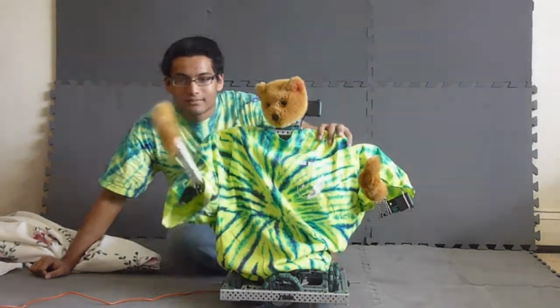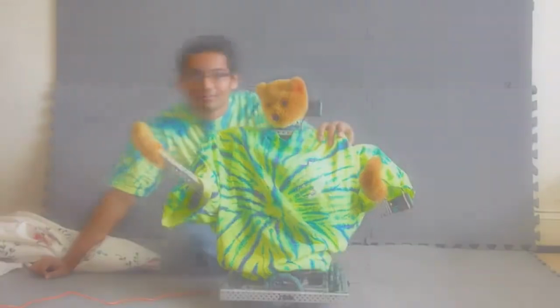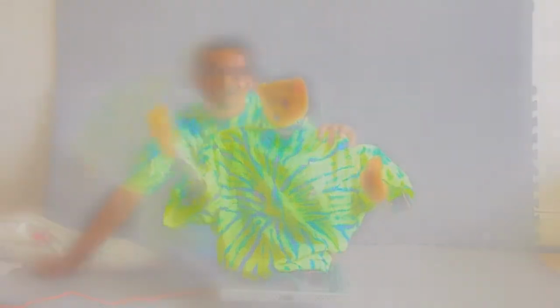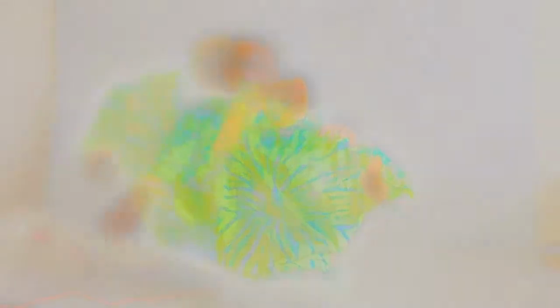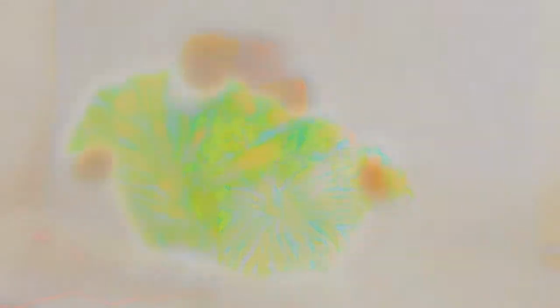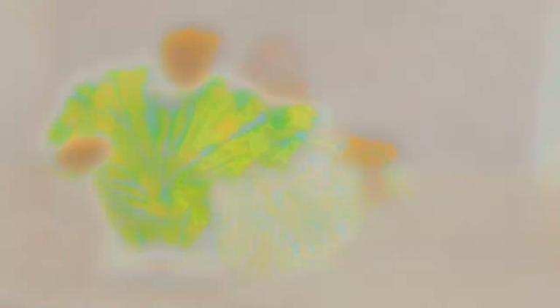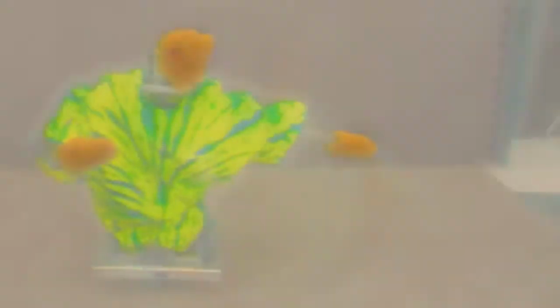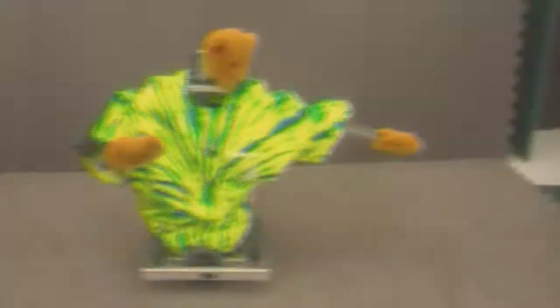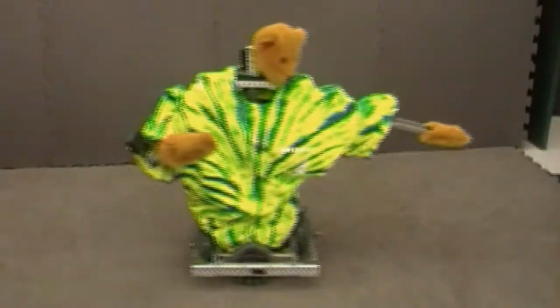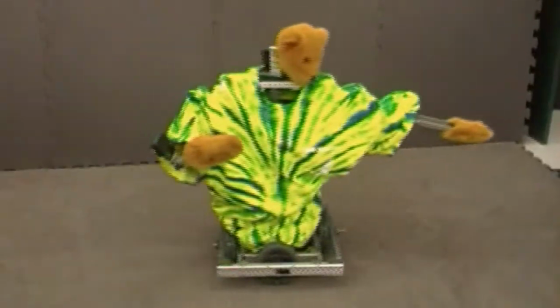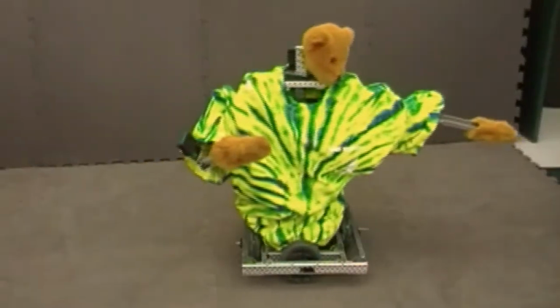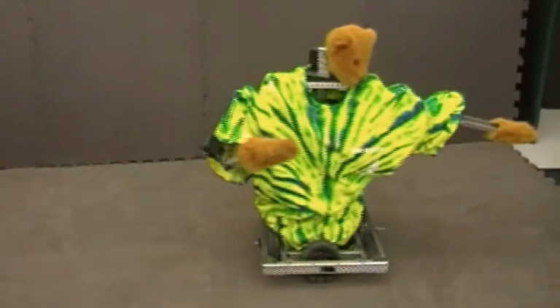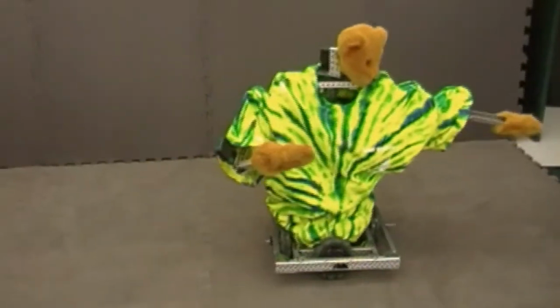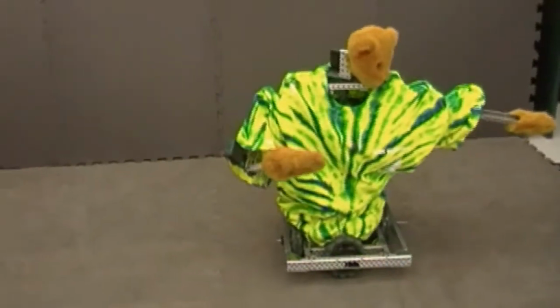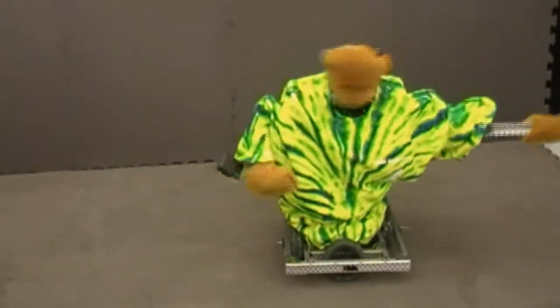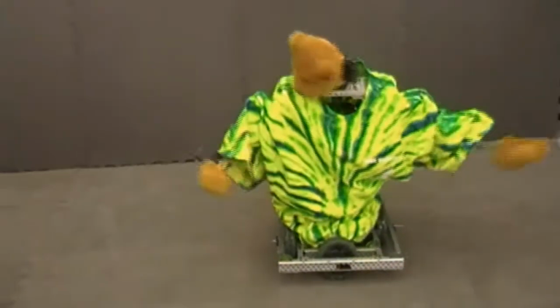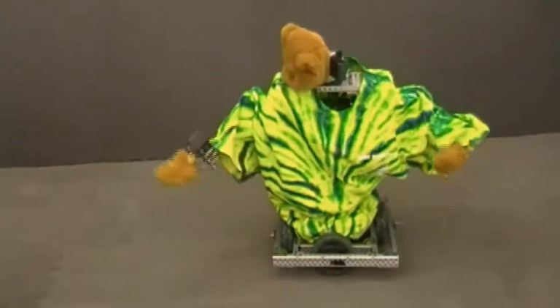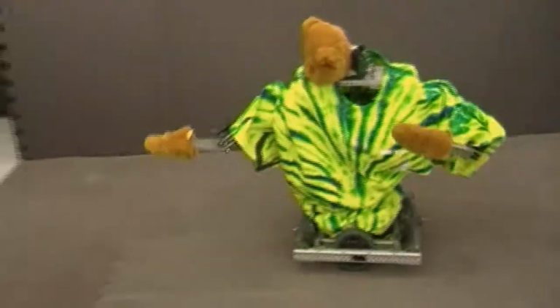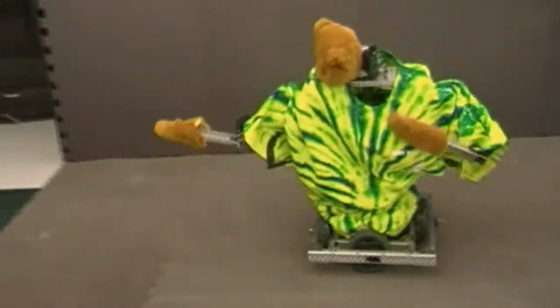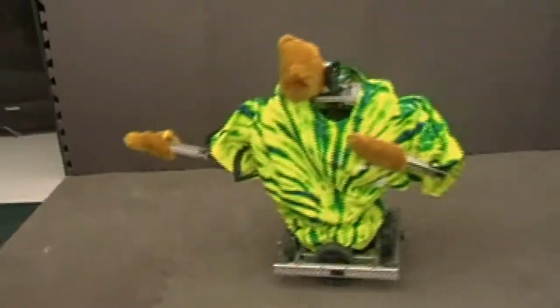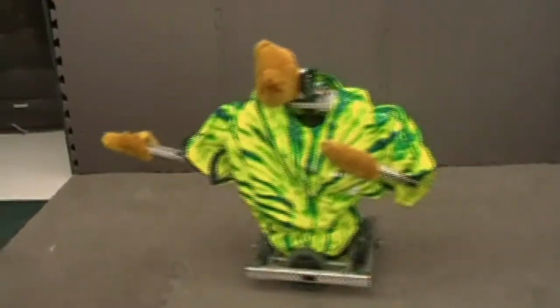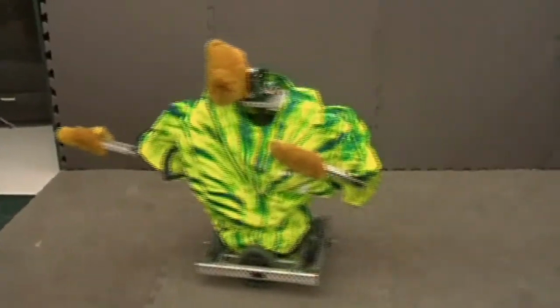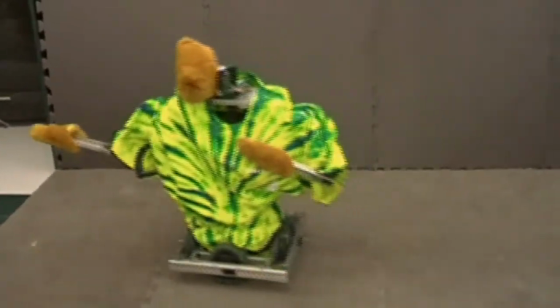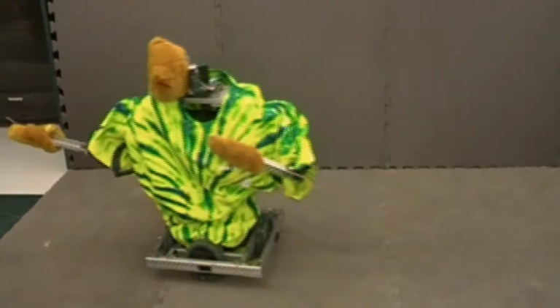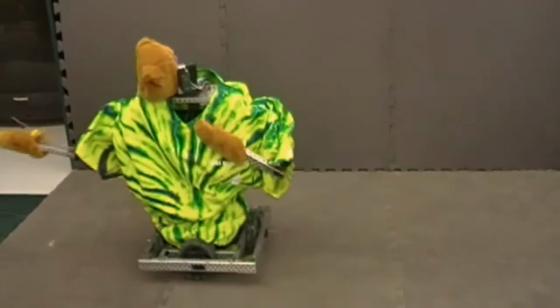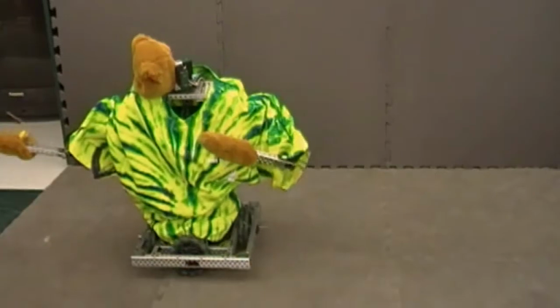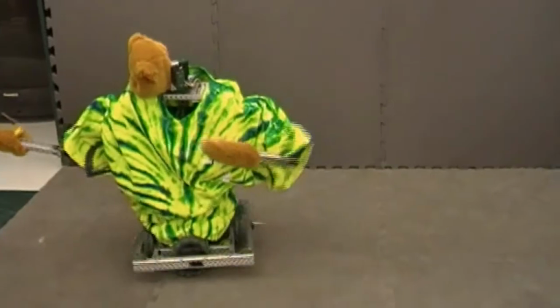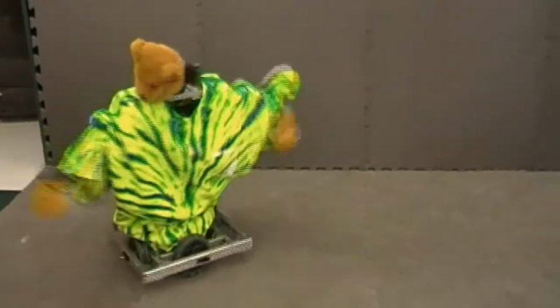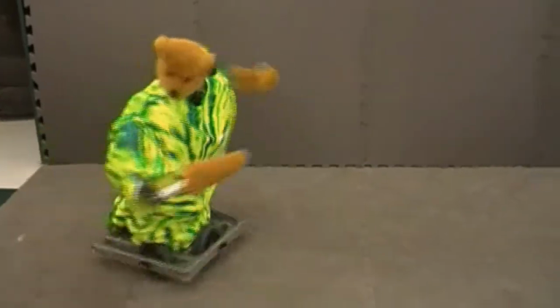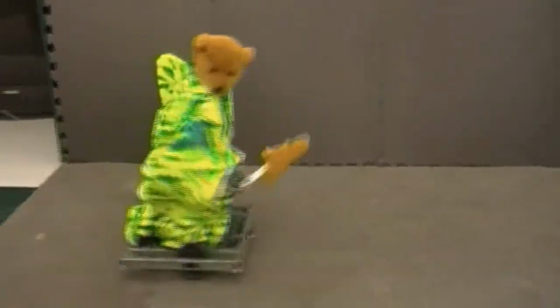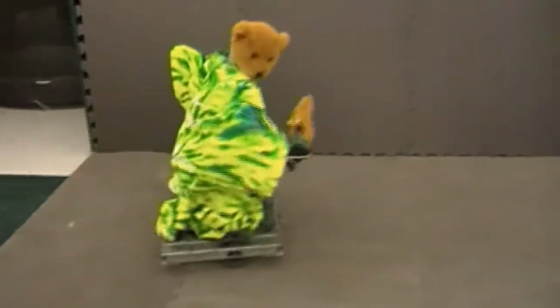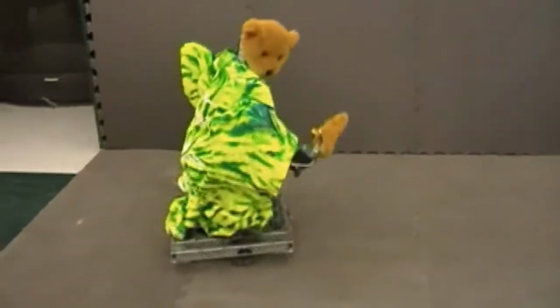Bearbot can perform many different types of dances, all the way from ballet to techno.